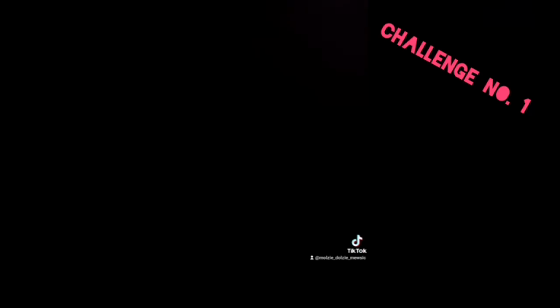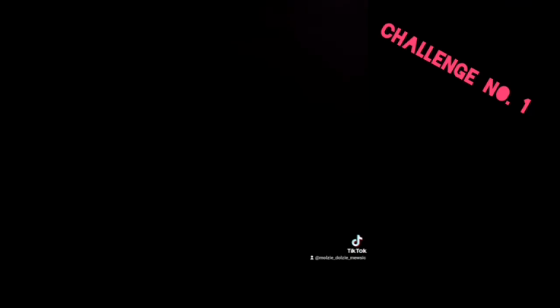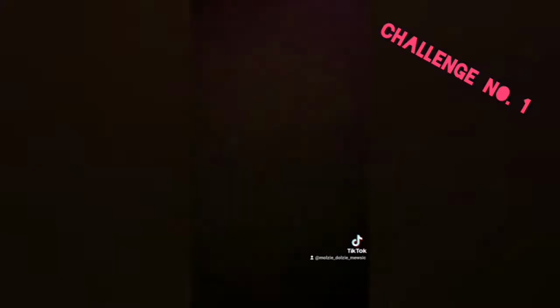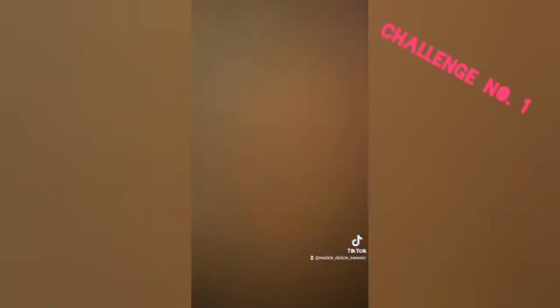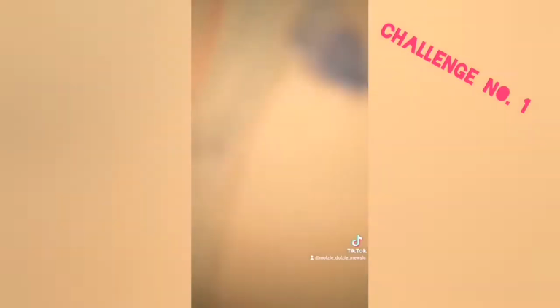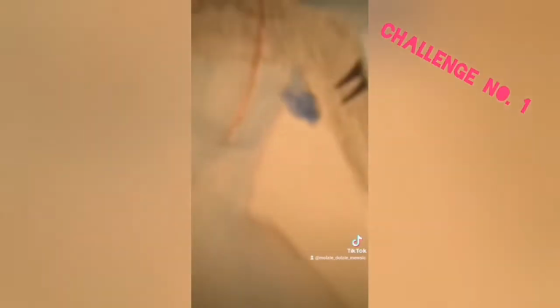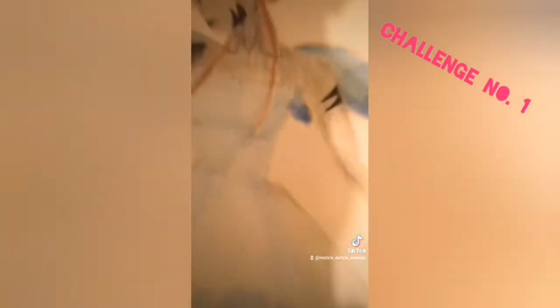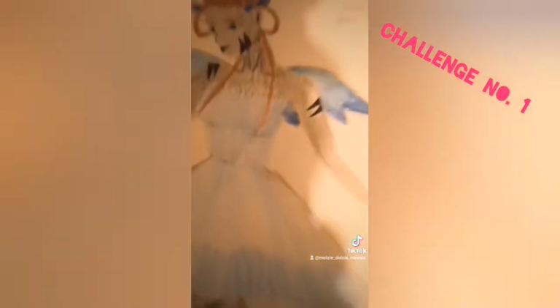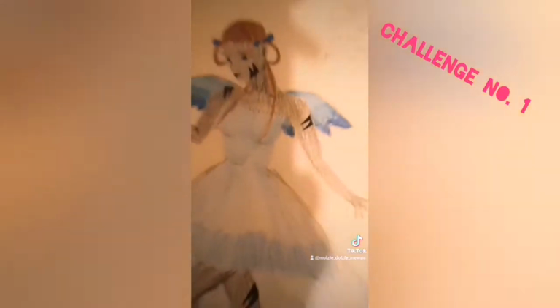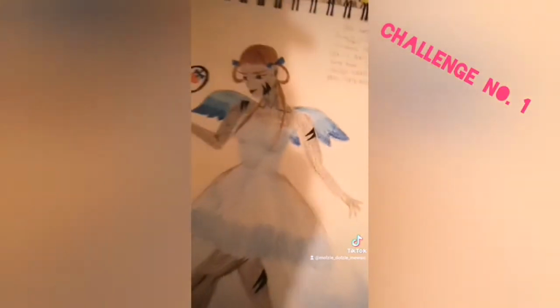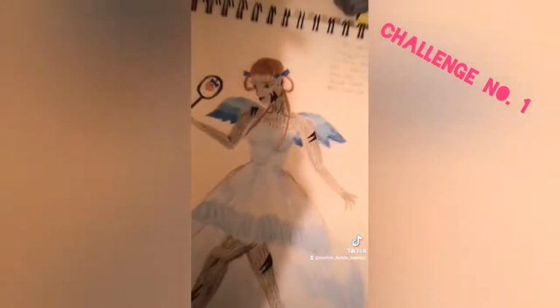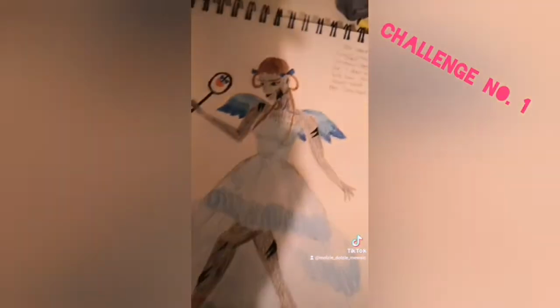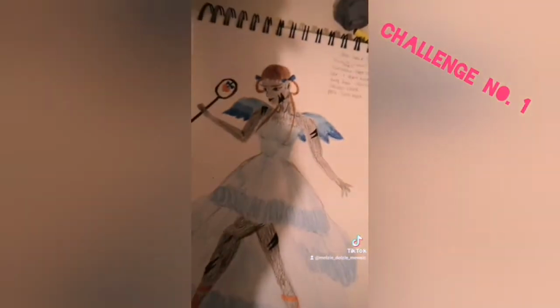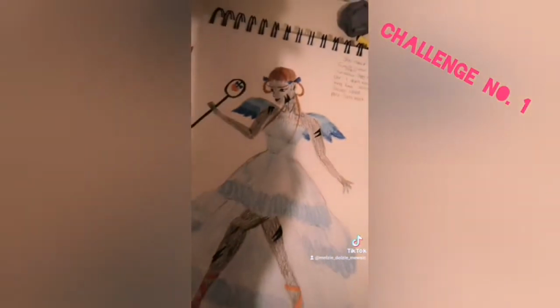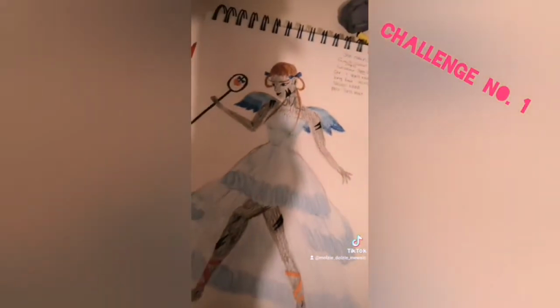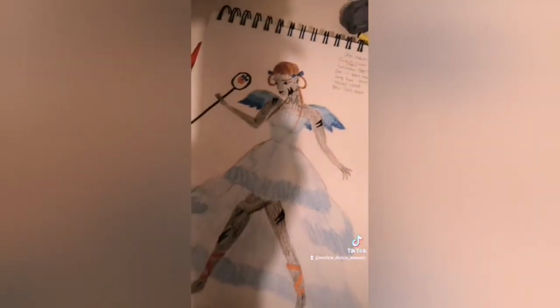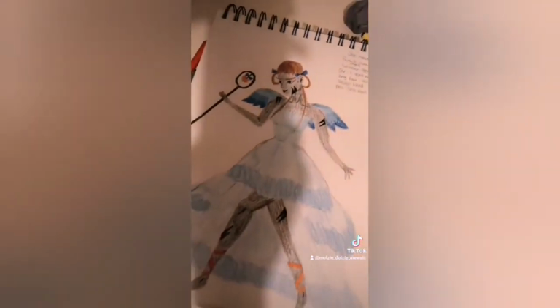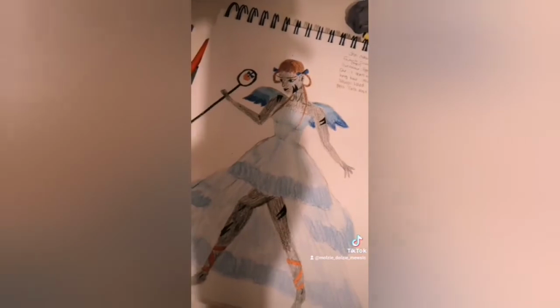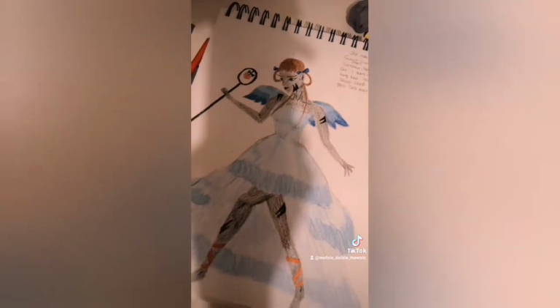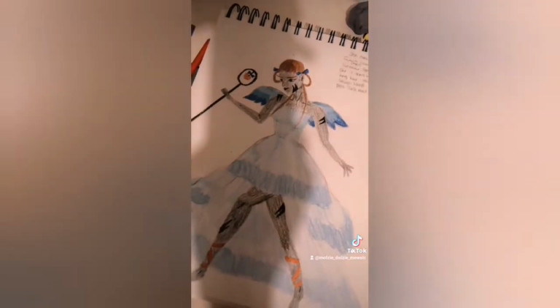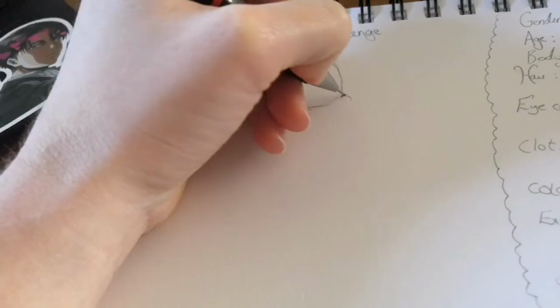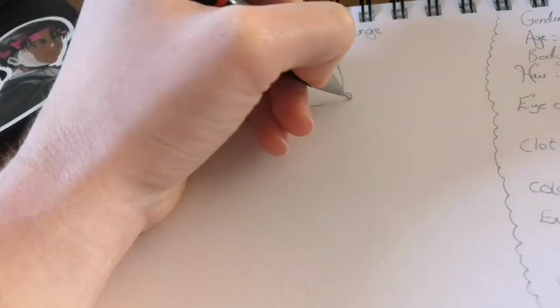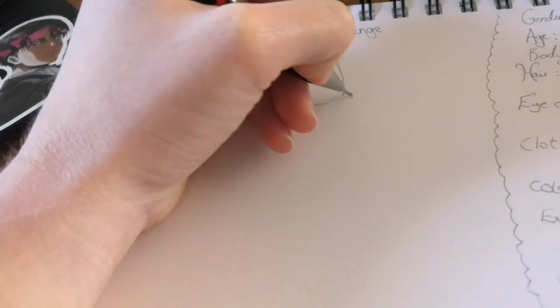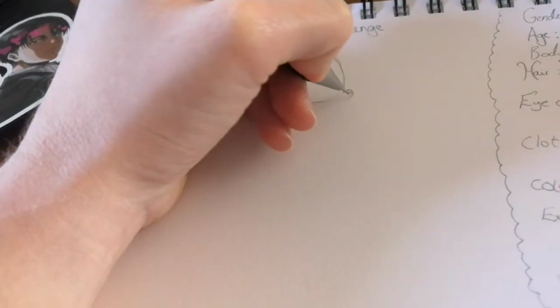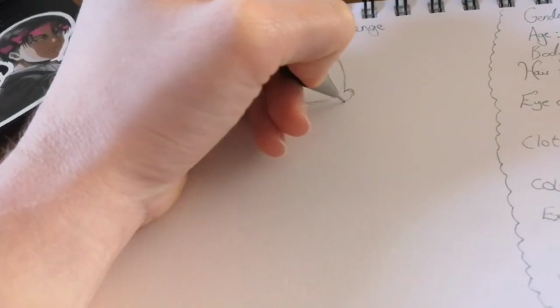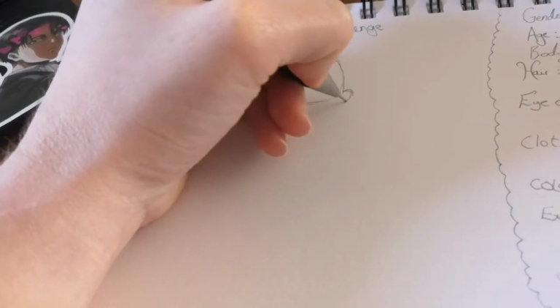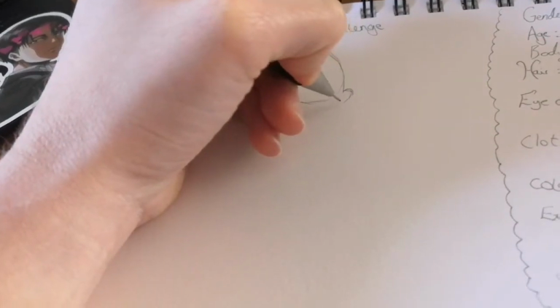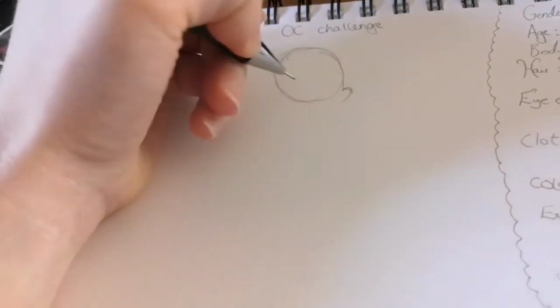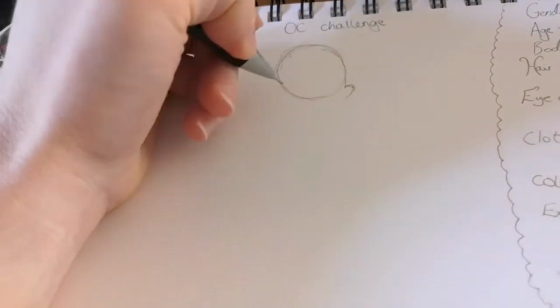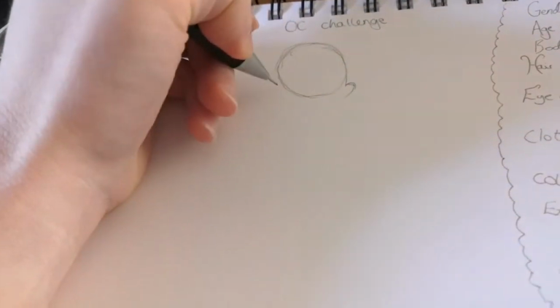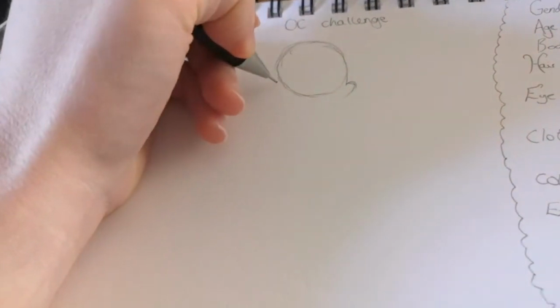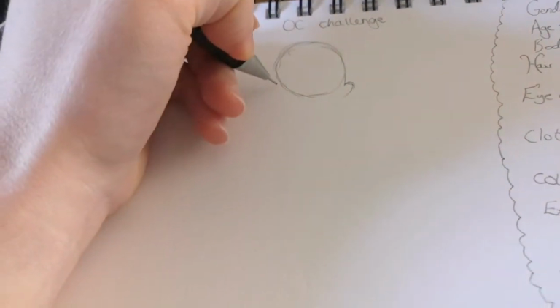And if you happen to be an artist, draw your fairy.